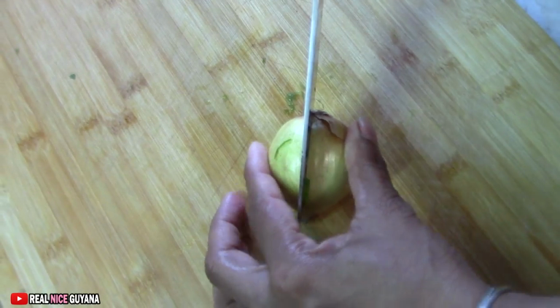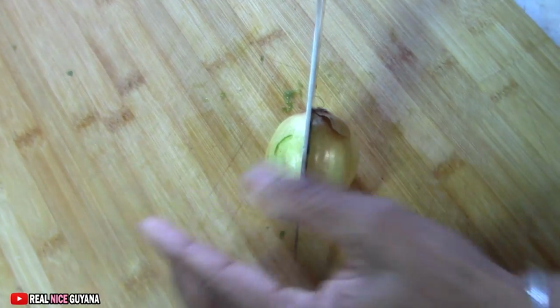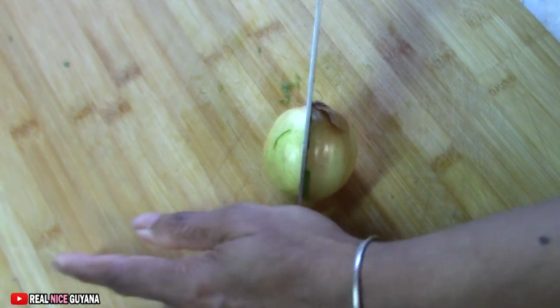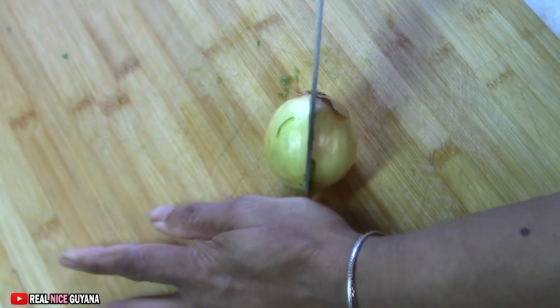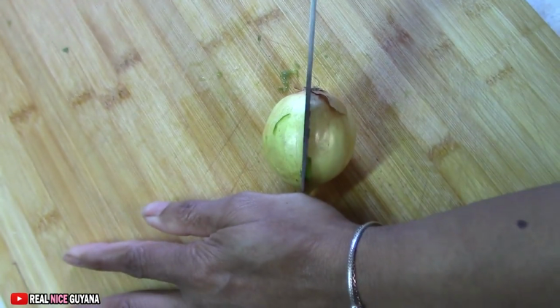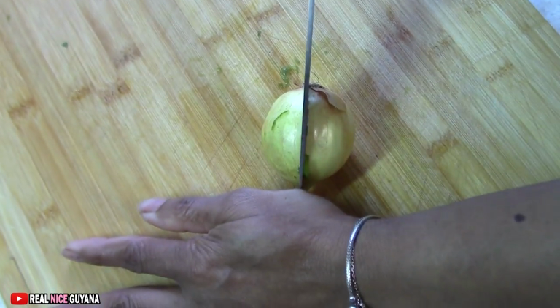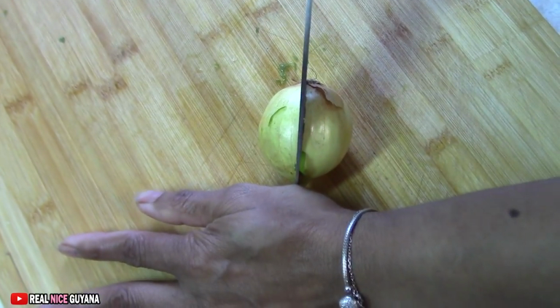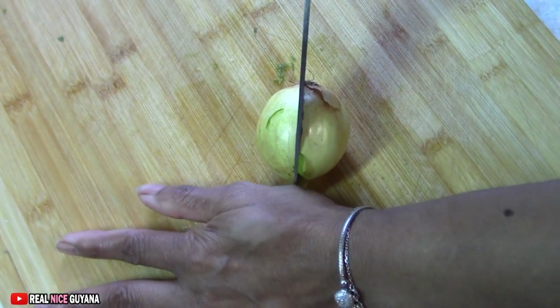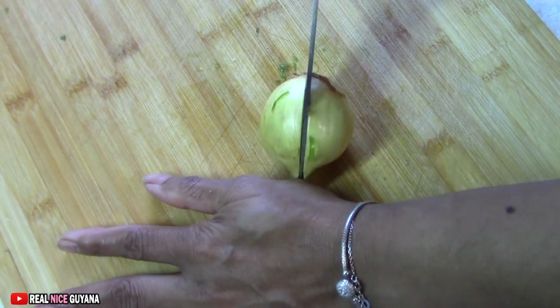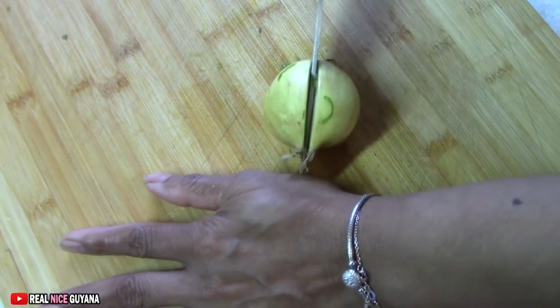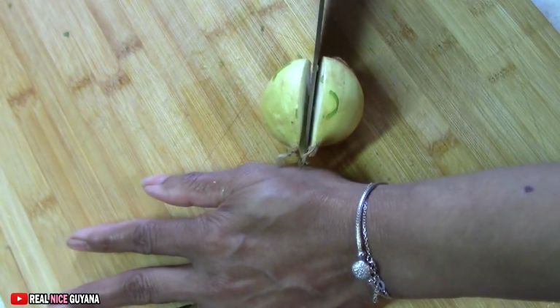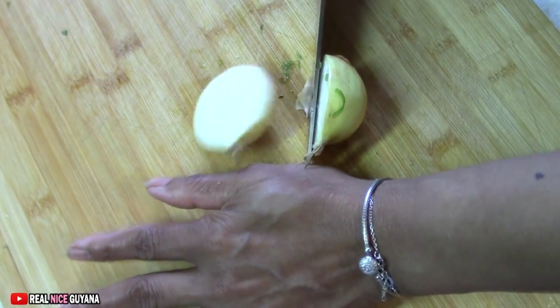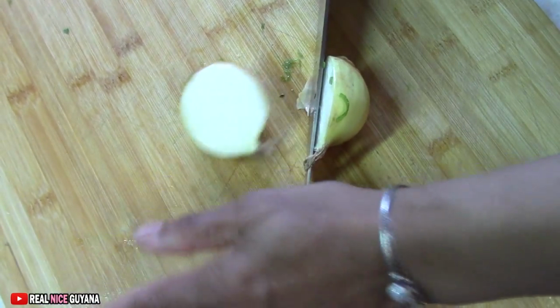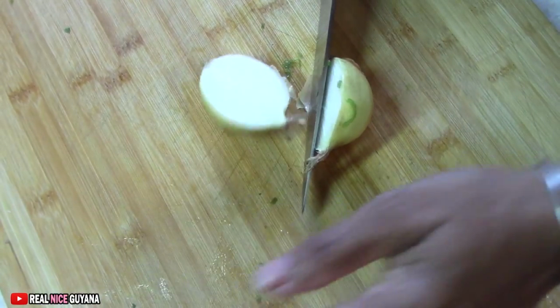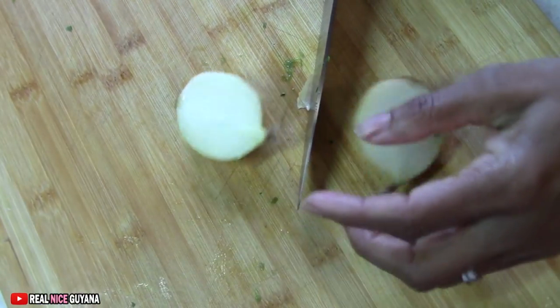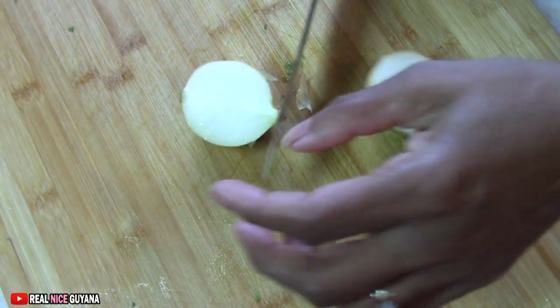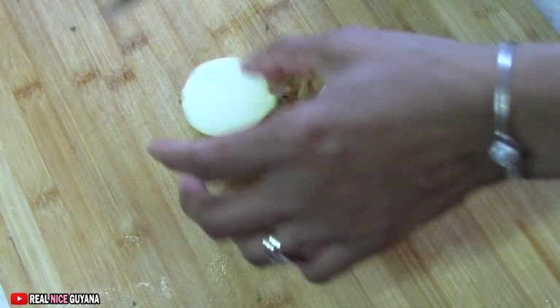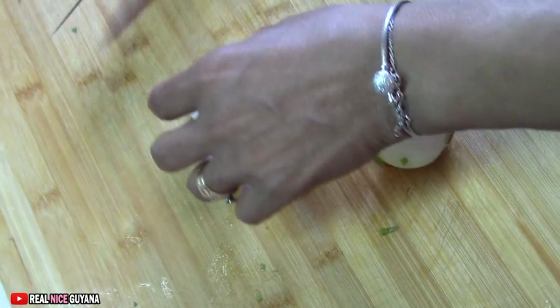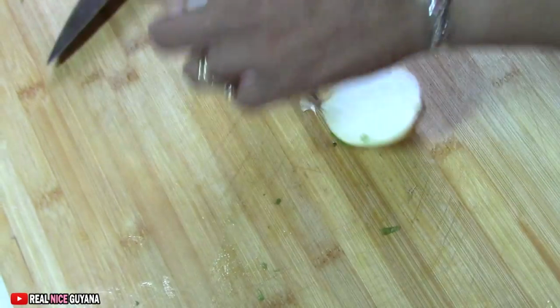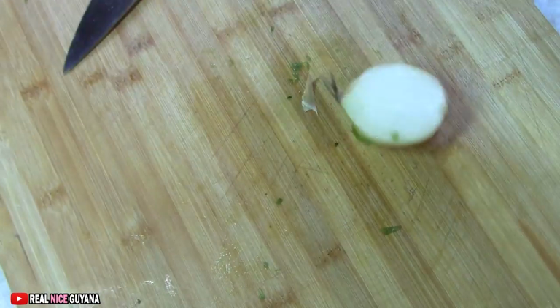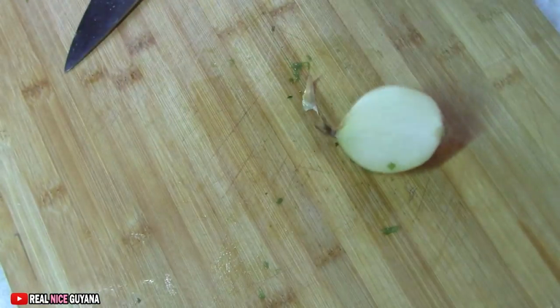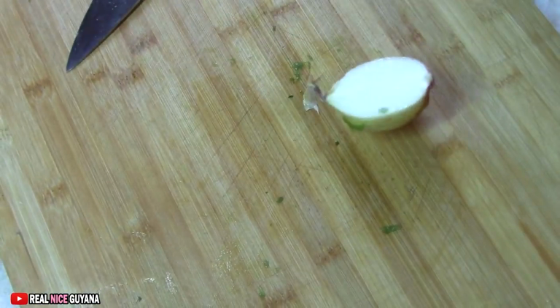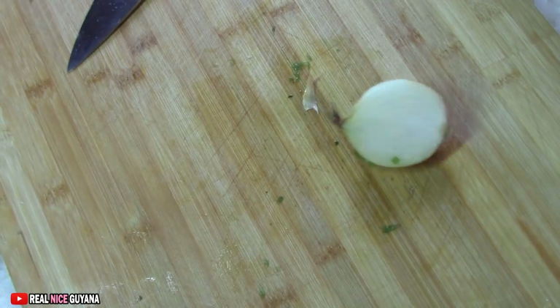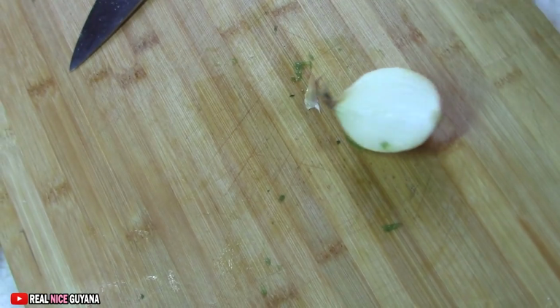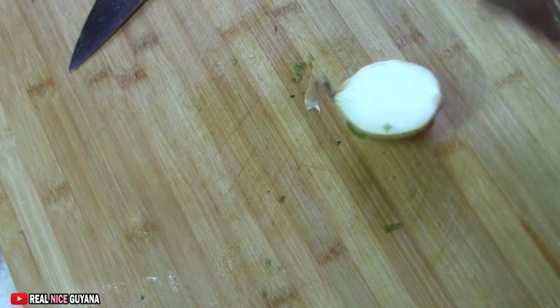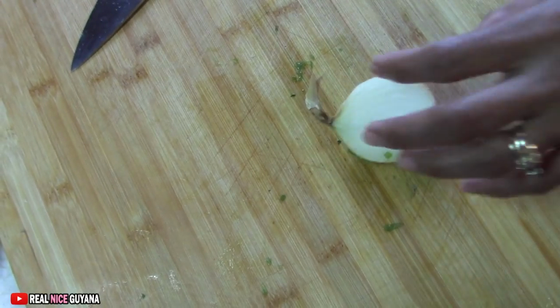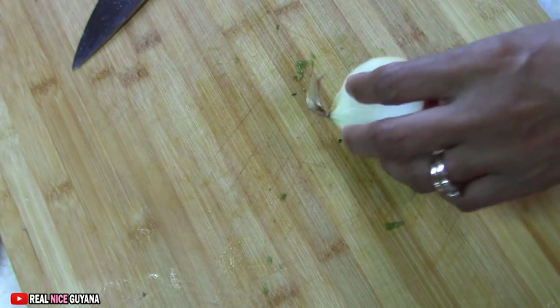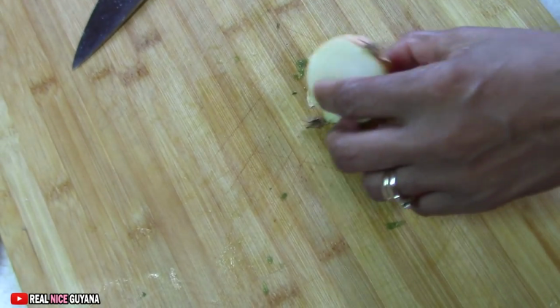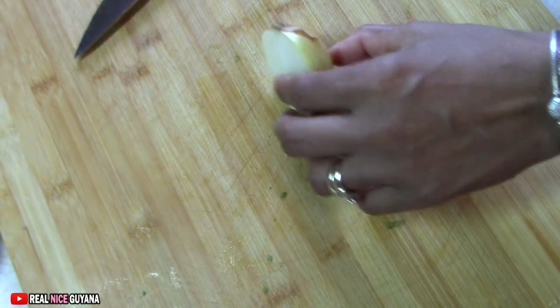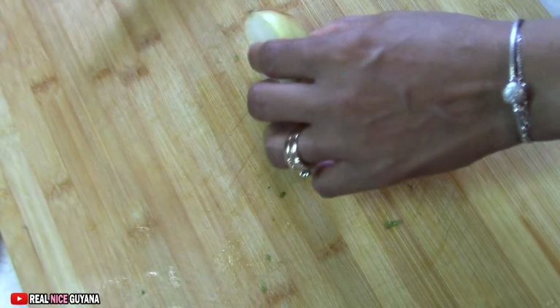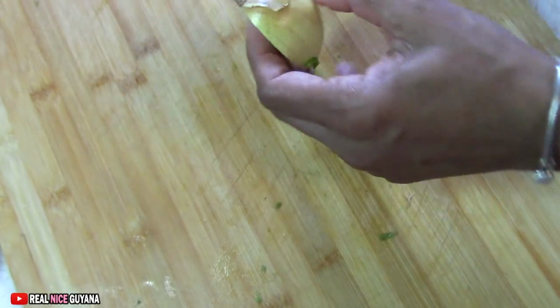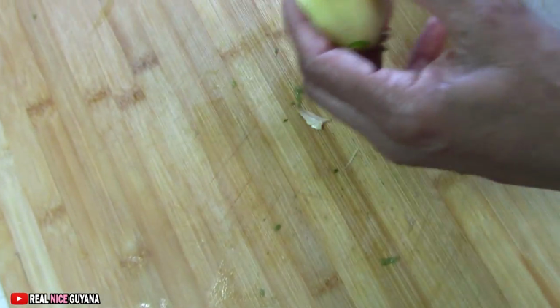We're going to use half of this onion guys — if not it's too much, we're only cooking two fish, right?